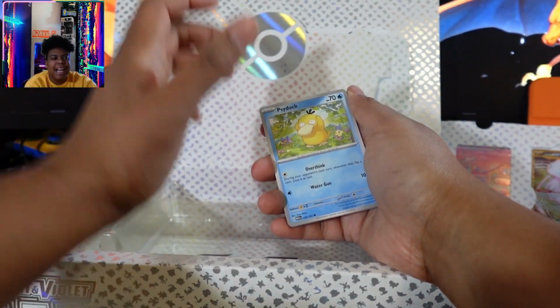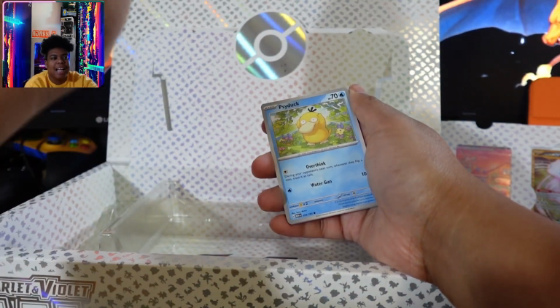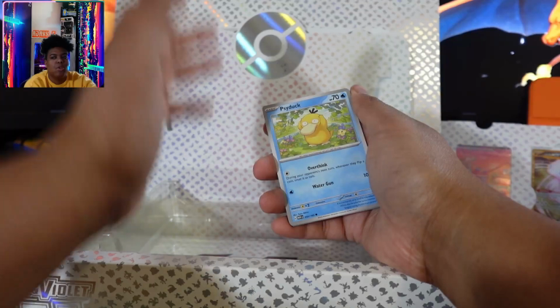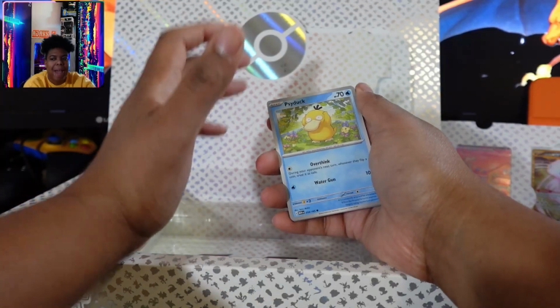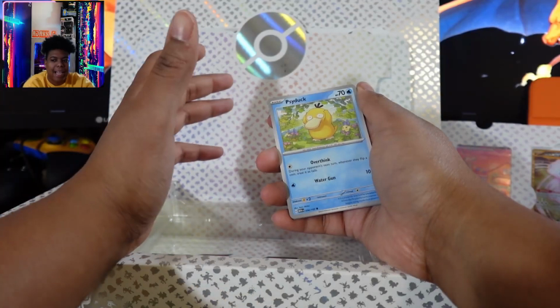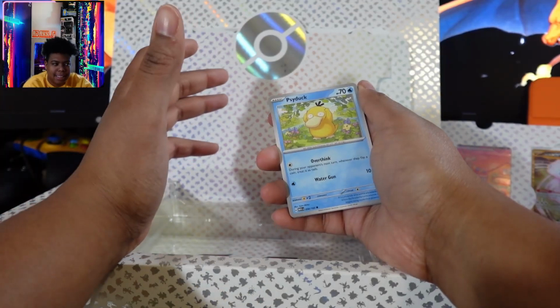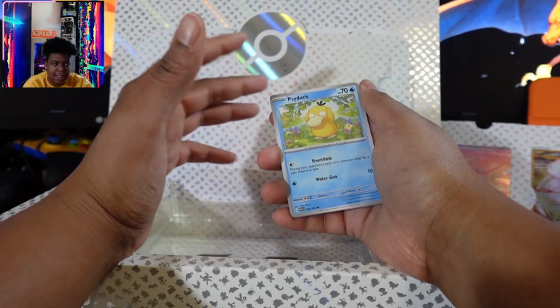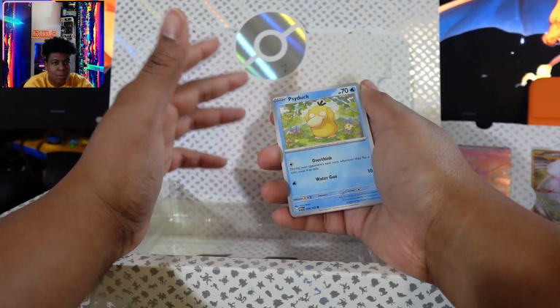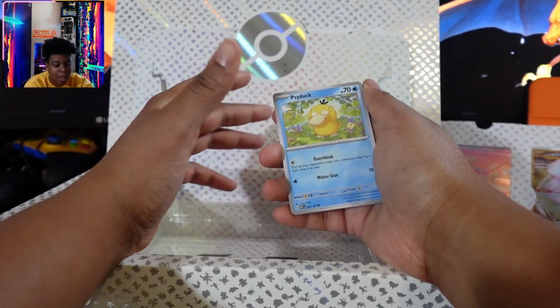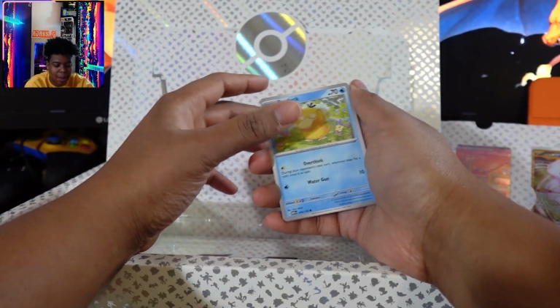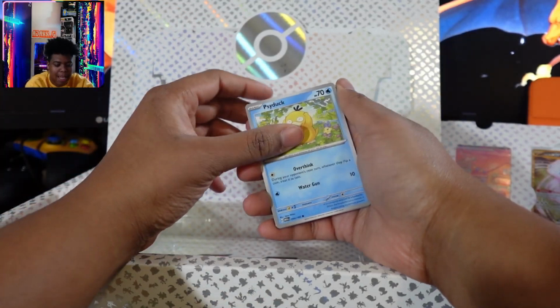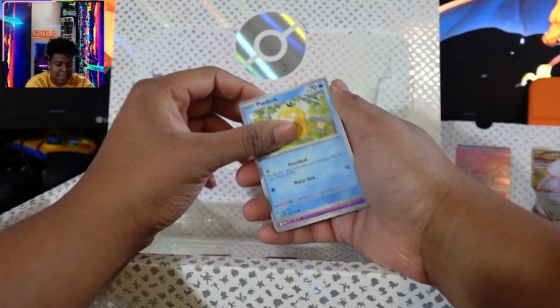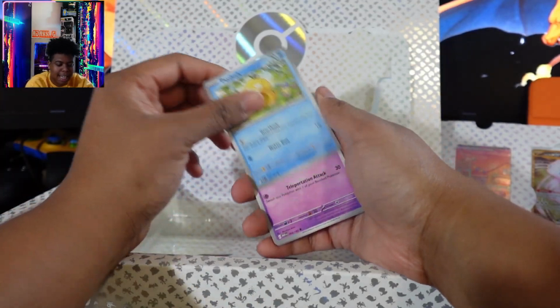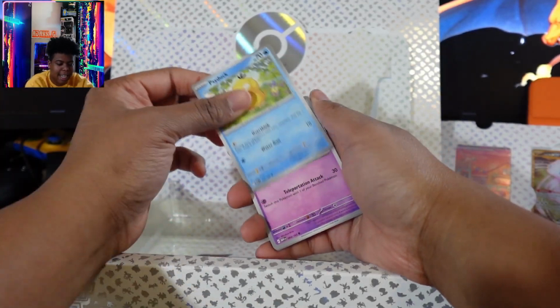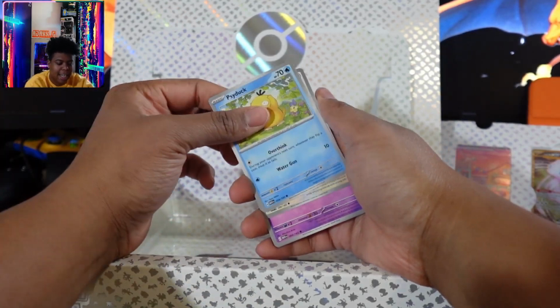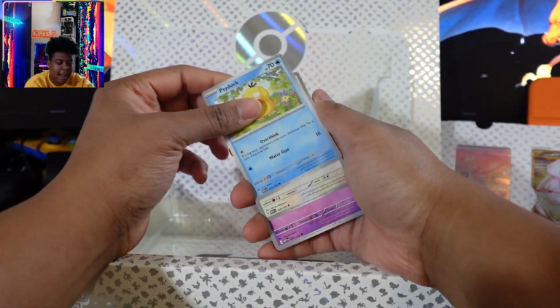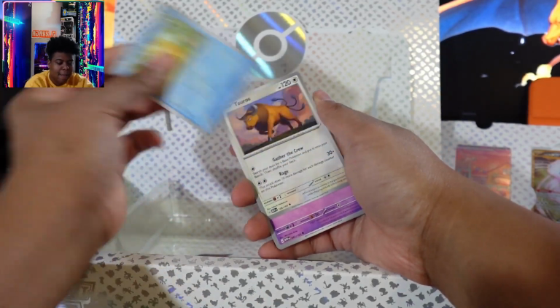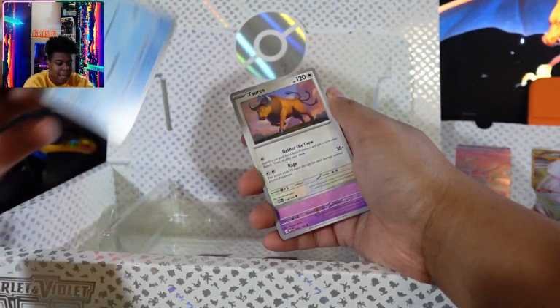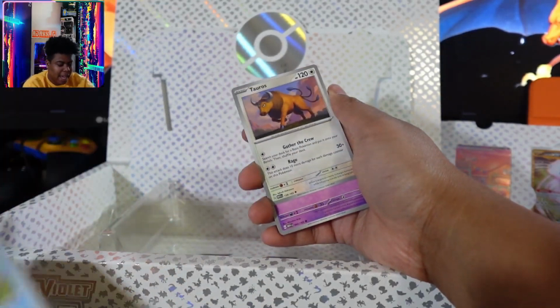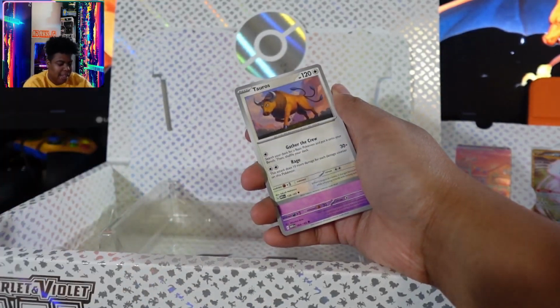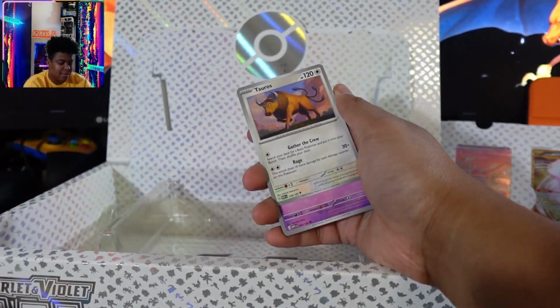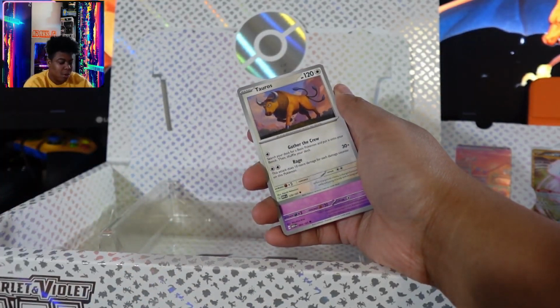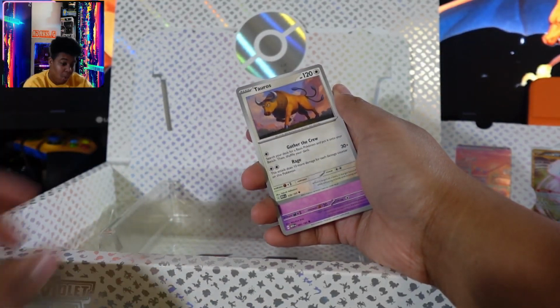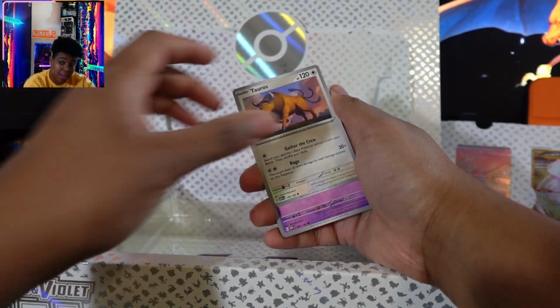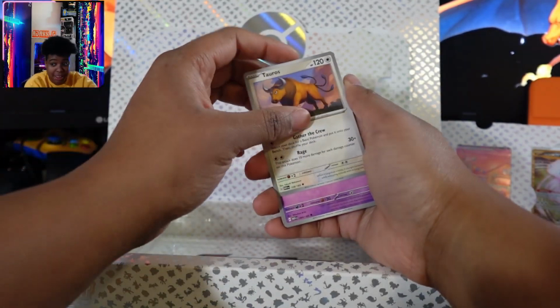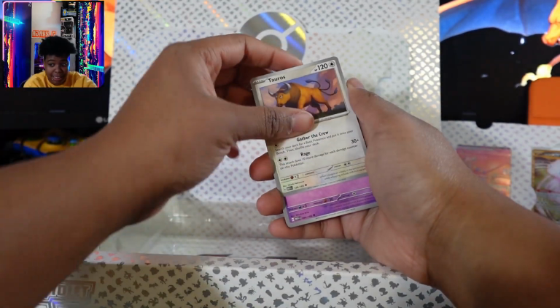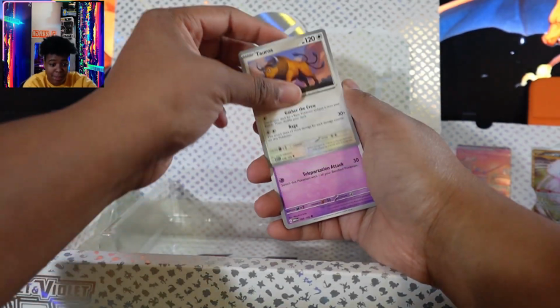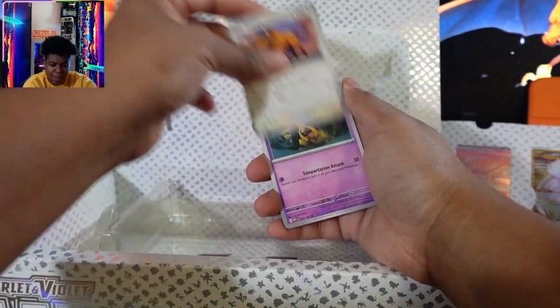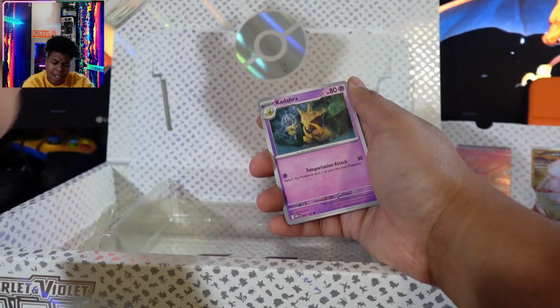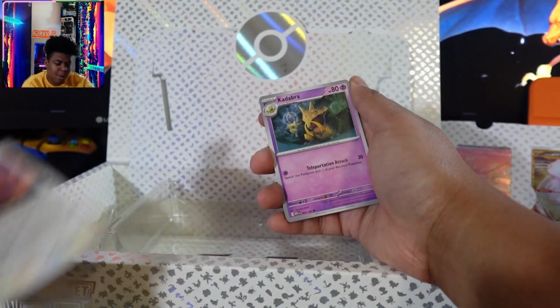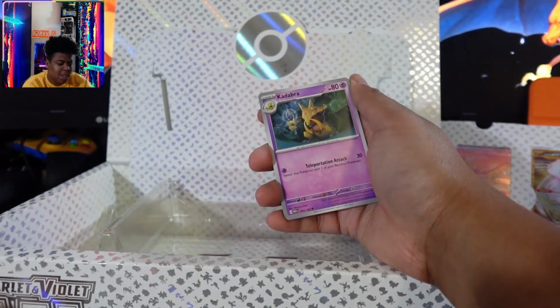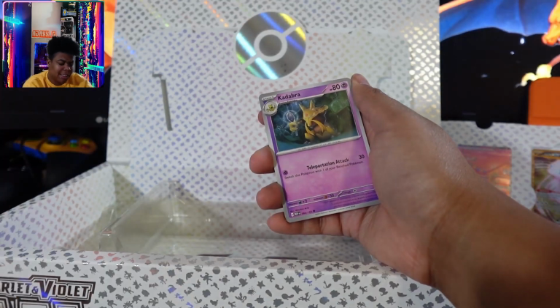What's crazy is they sent it back, and I got two Pokemon packages that day. One was delivered, but the other one wasn't.